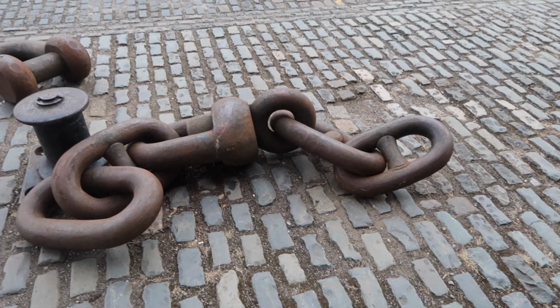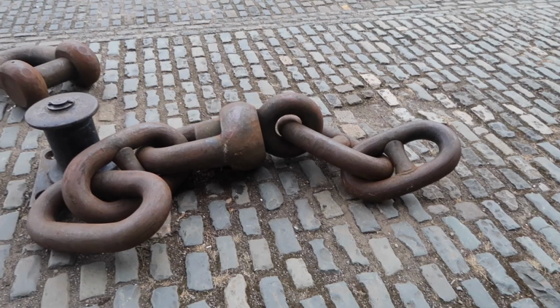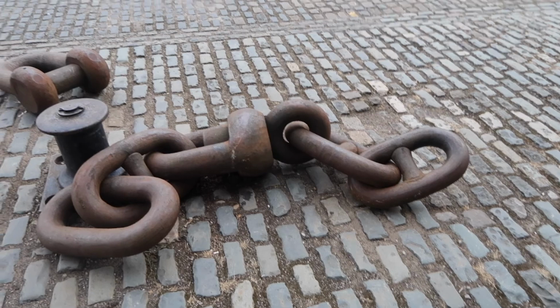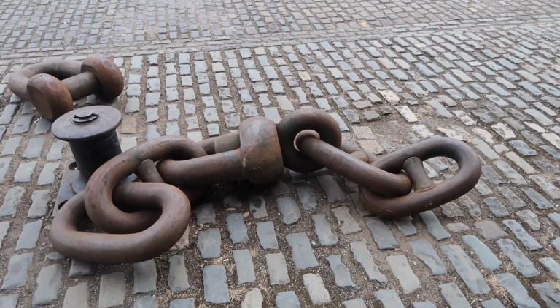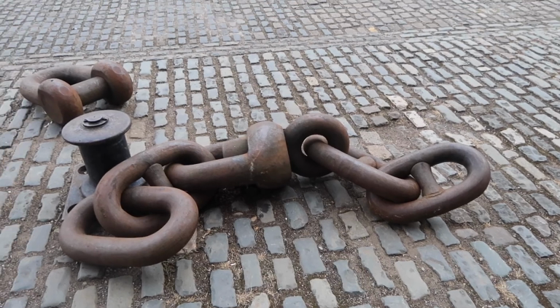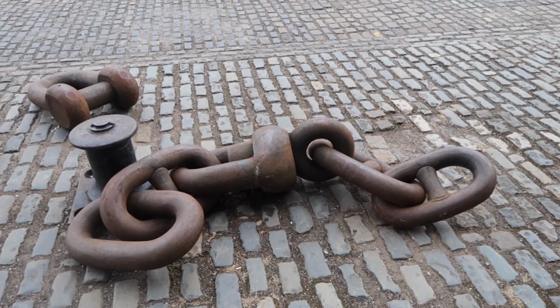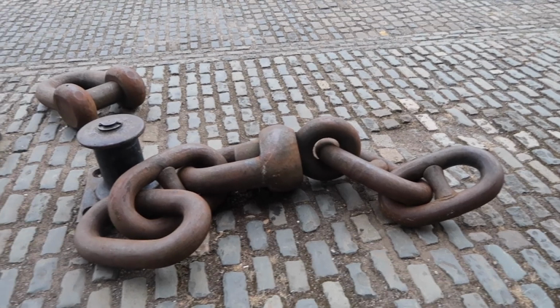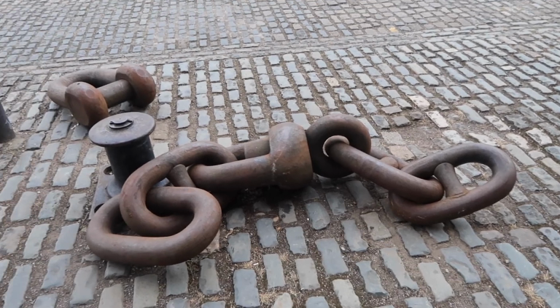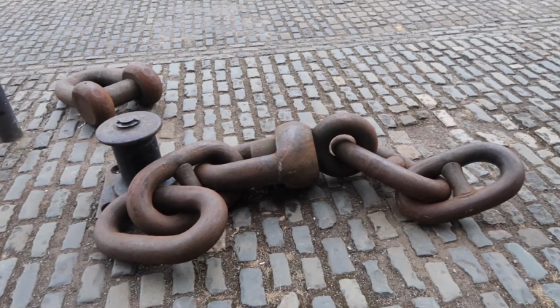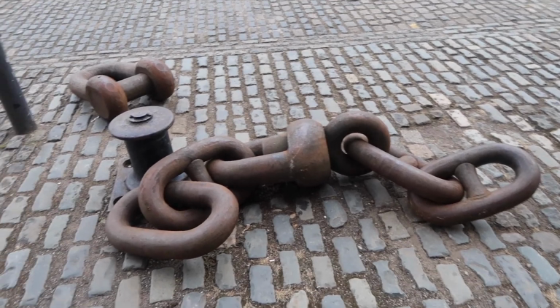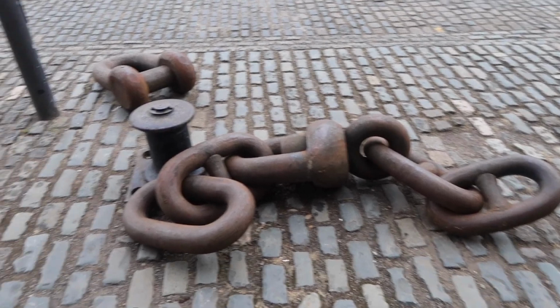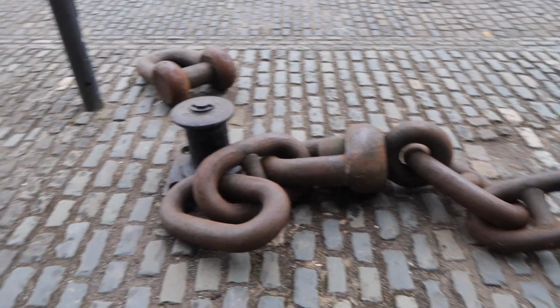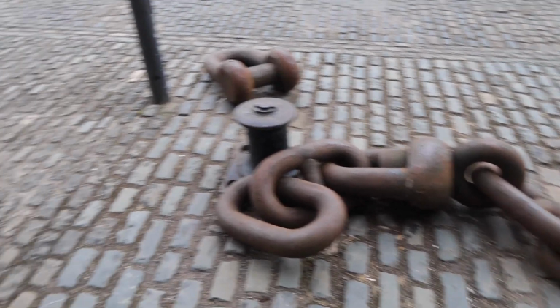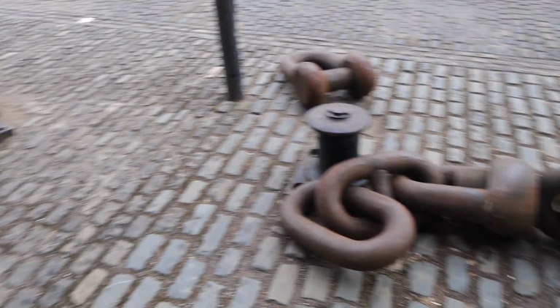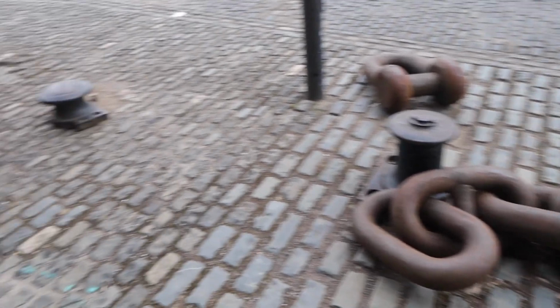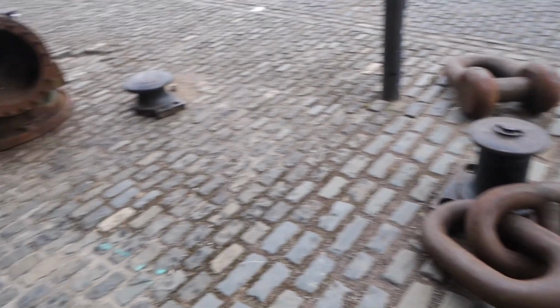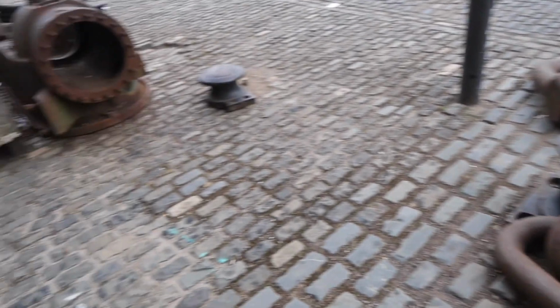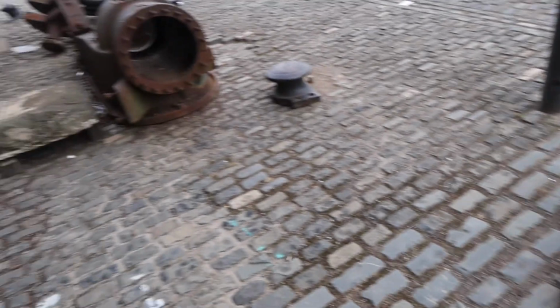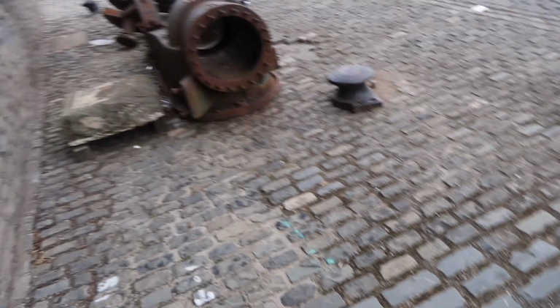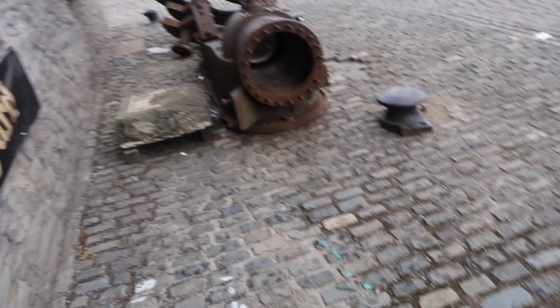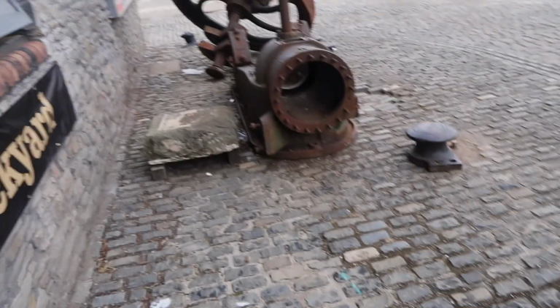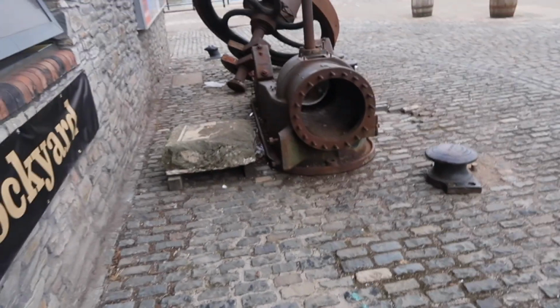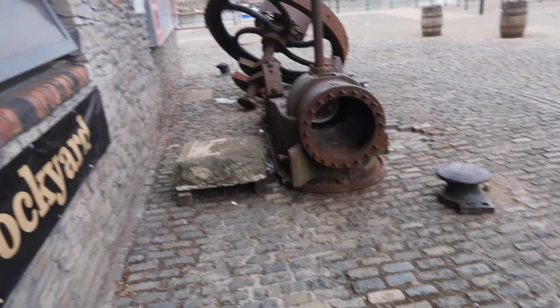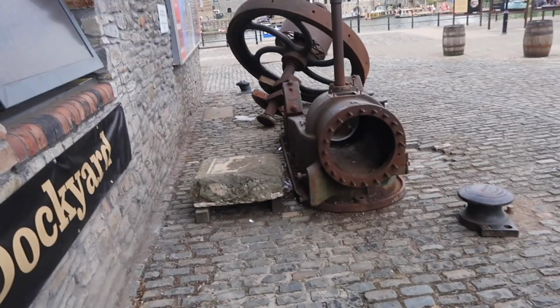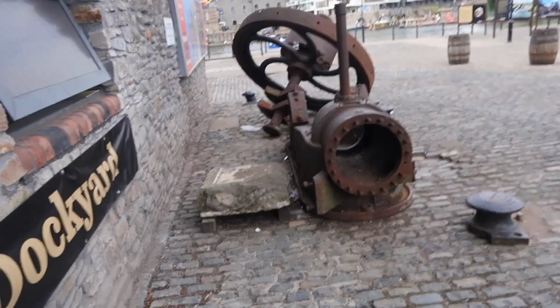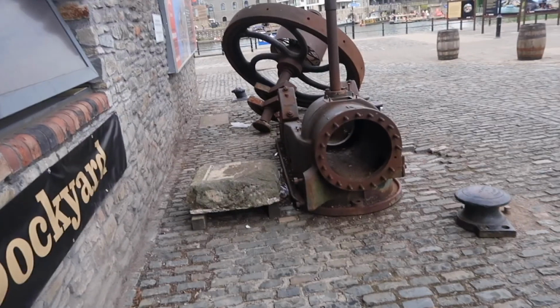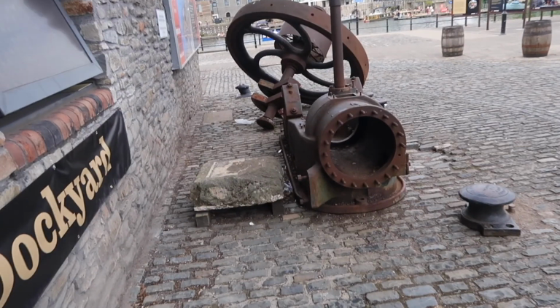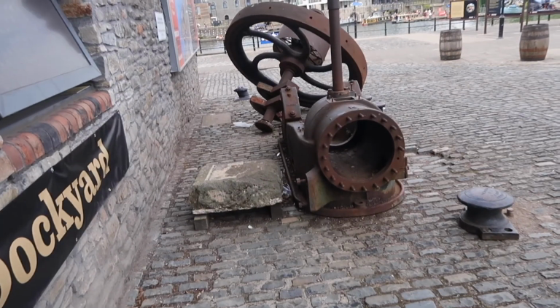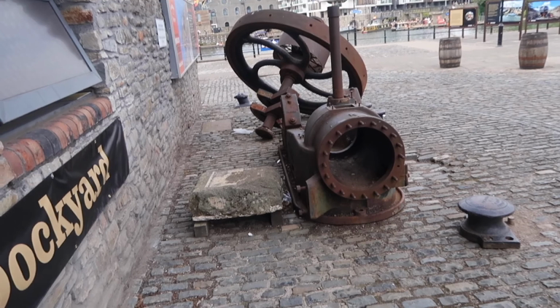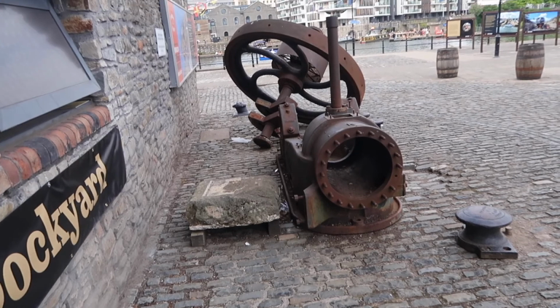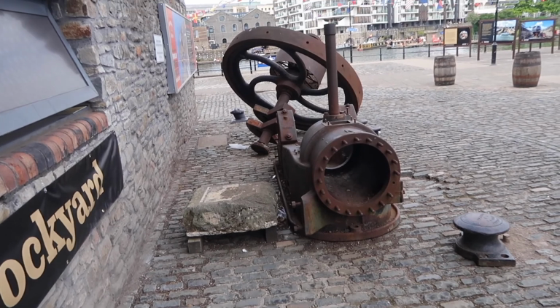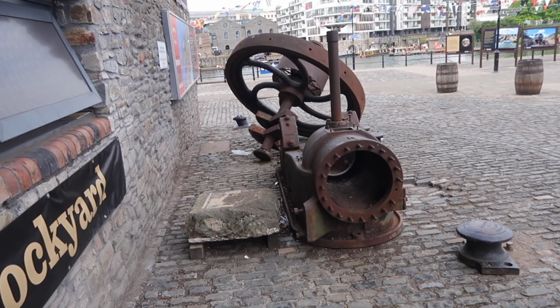Now that's some big chains. I'm not quite sure what that is, but it's very, very big.